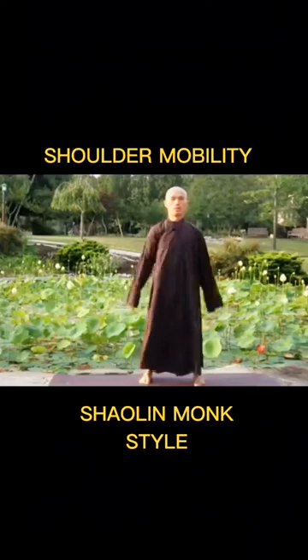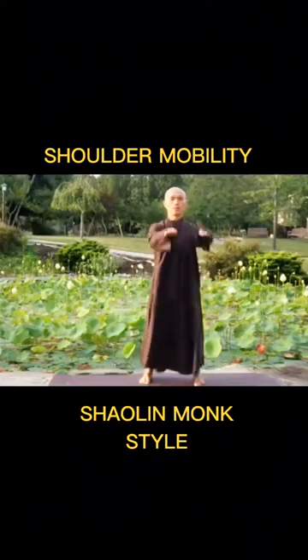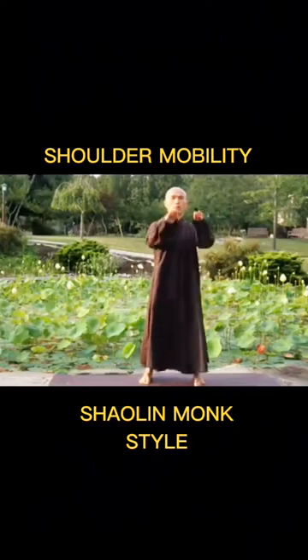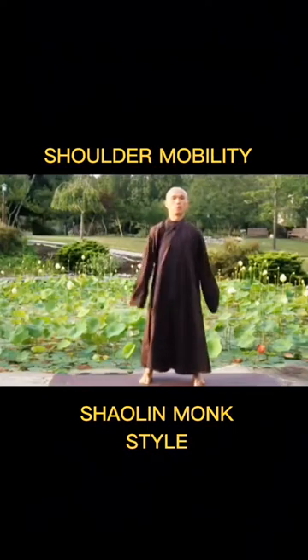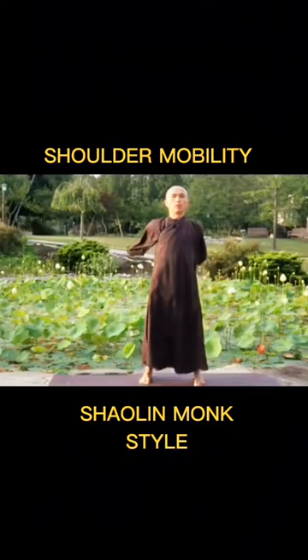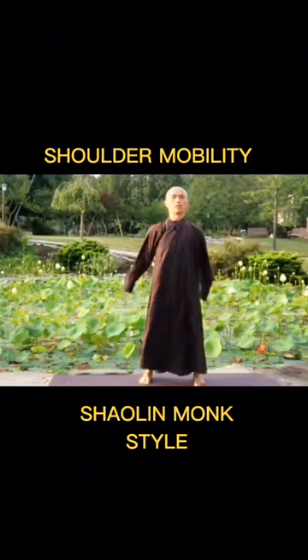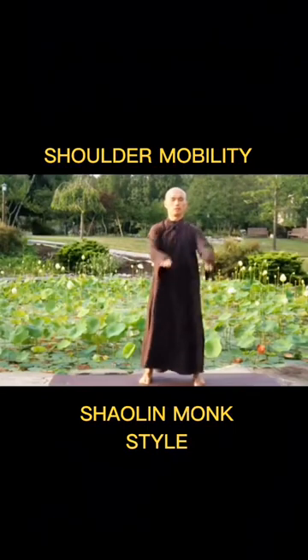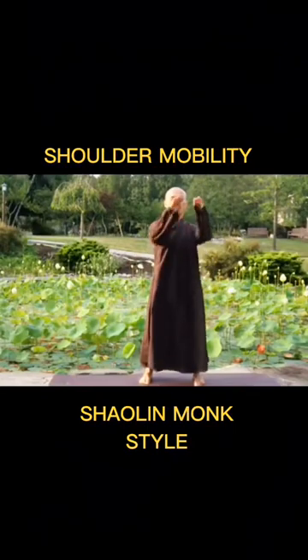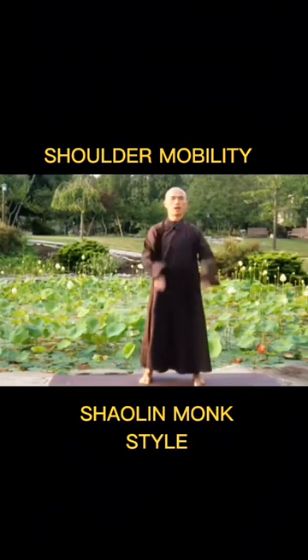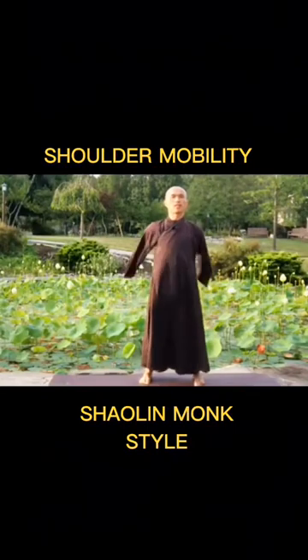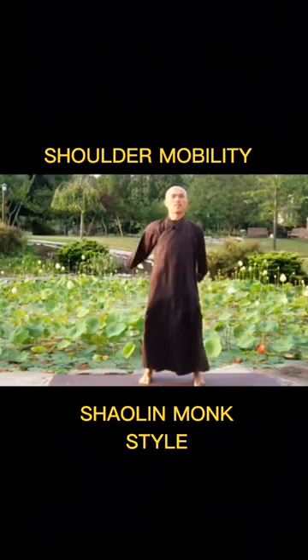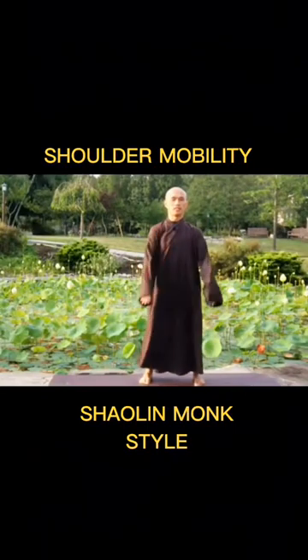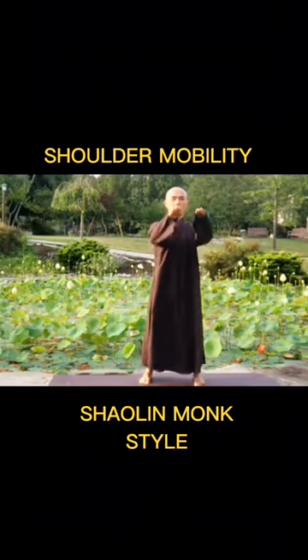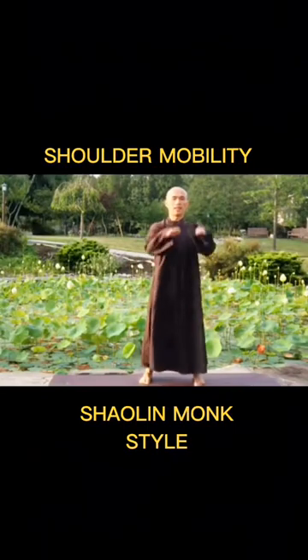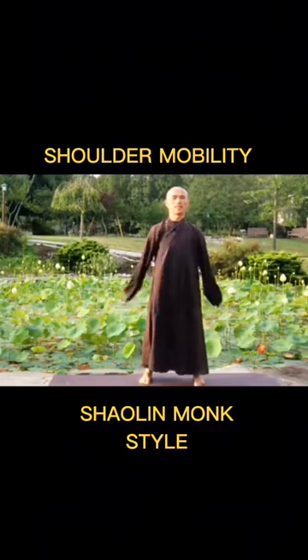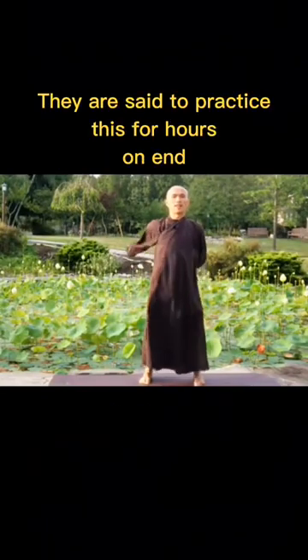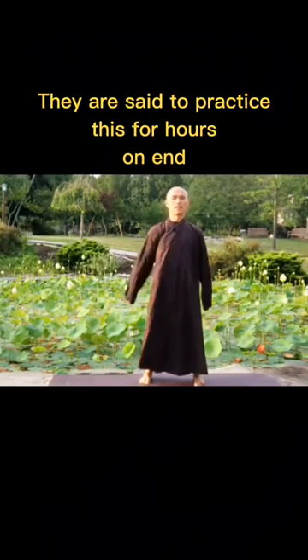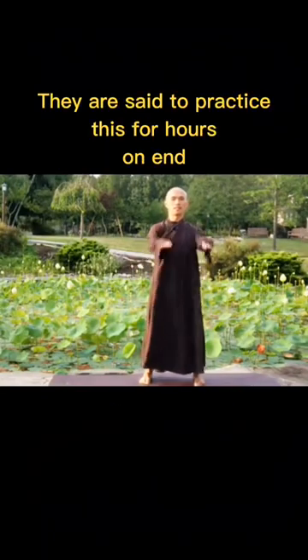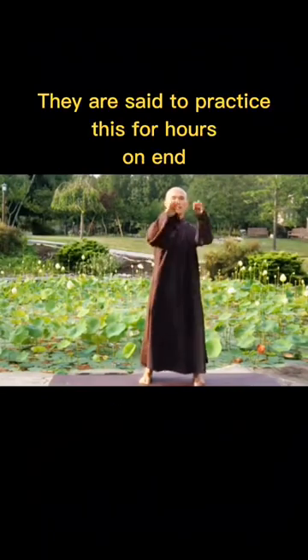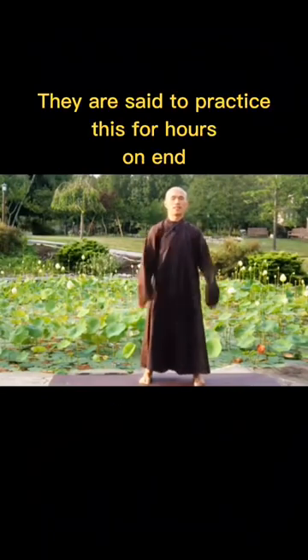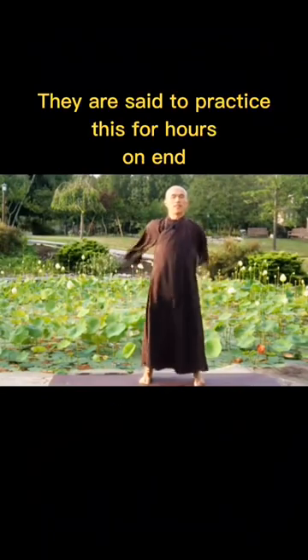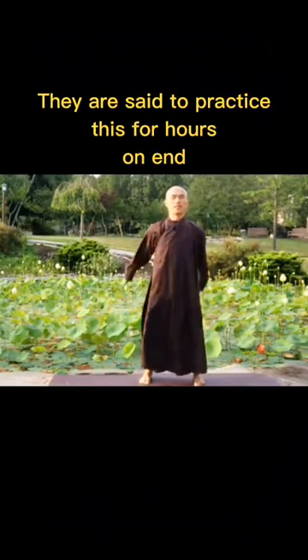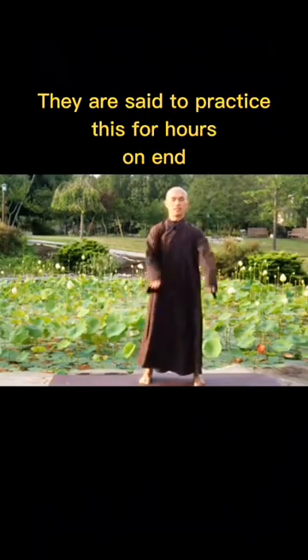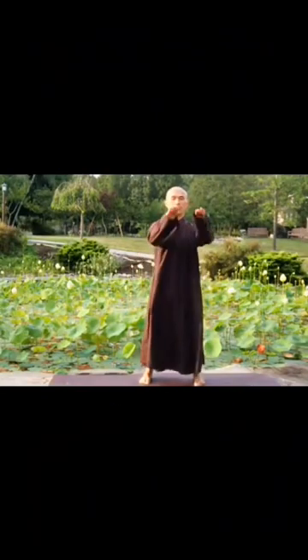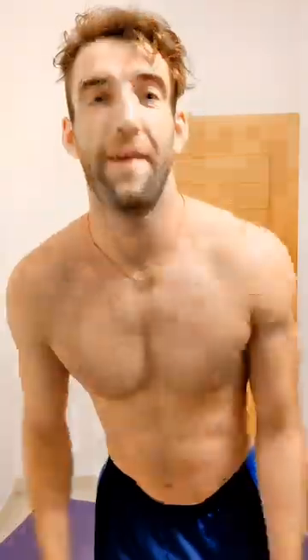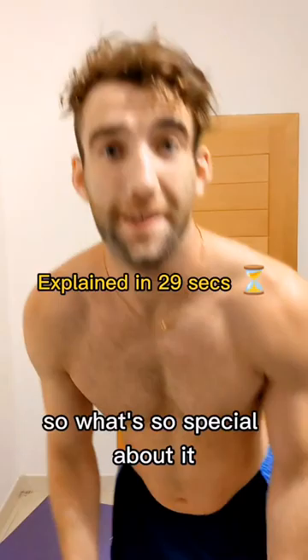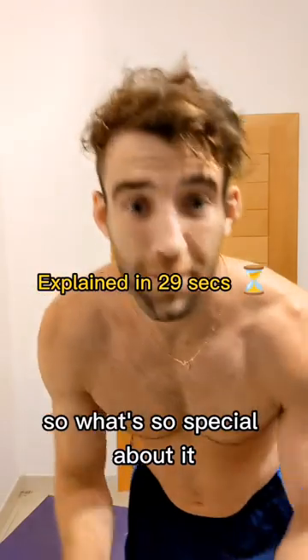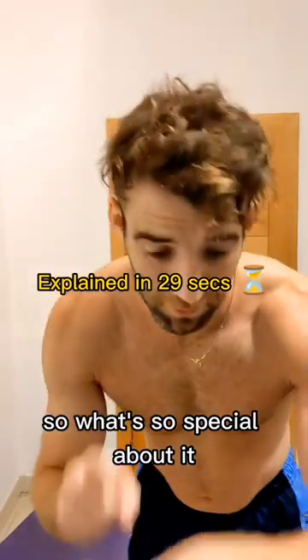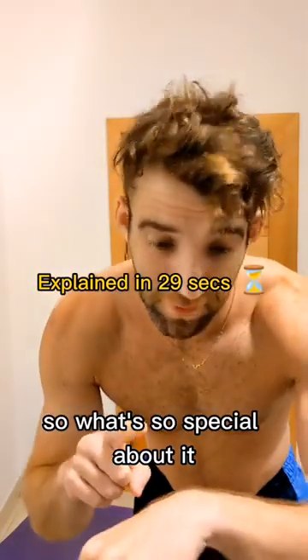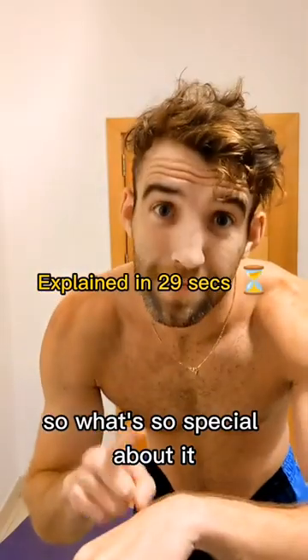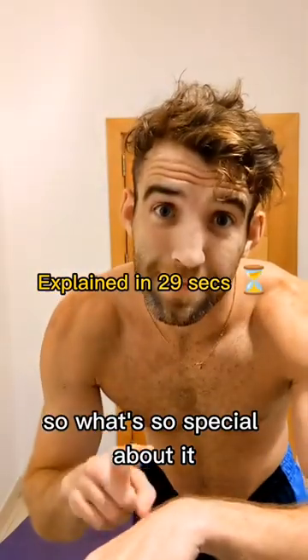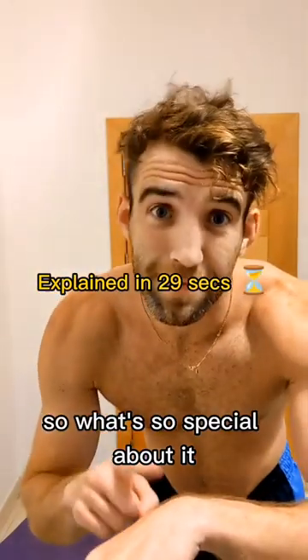Shaolin monks are said to perform this upper body exercise for up to hours on end. So what's so special about it?